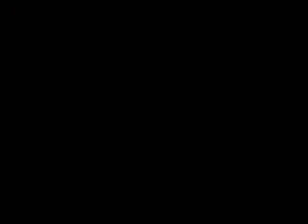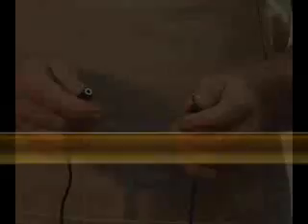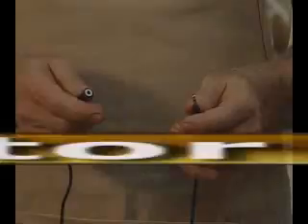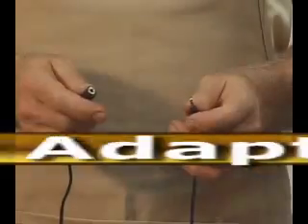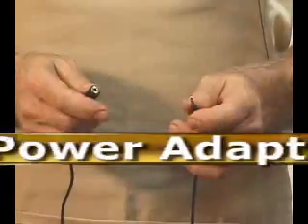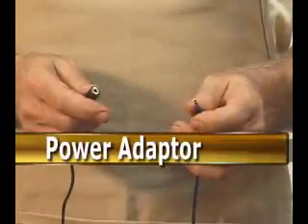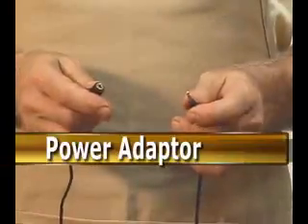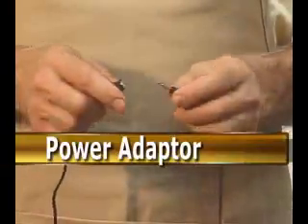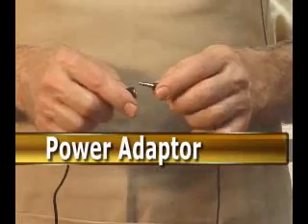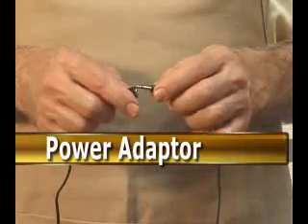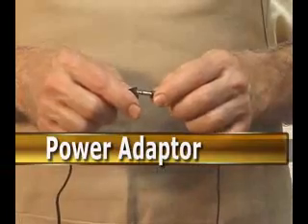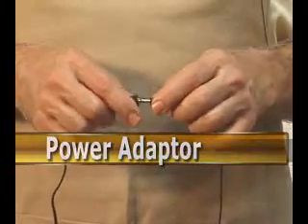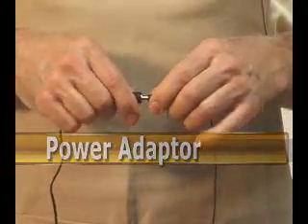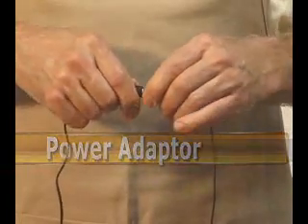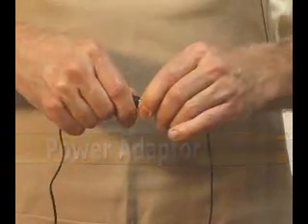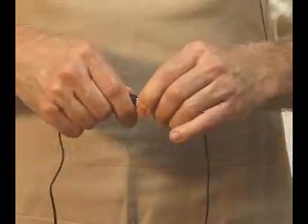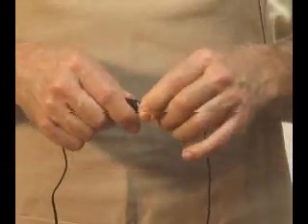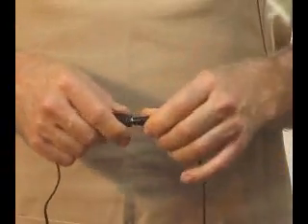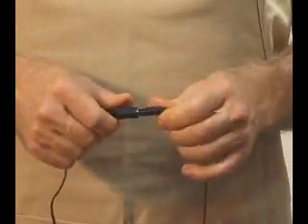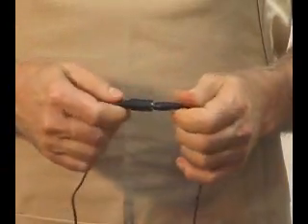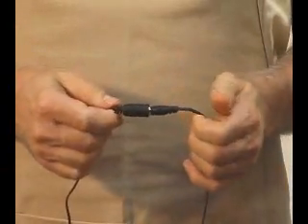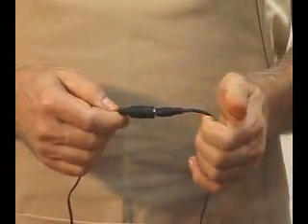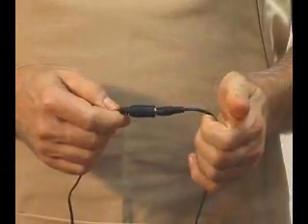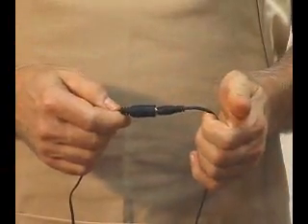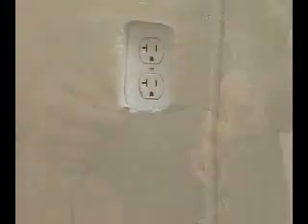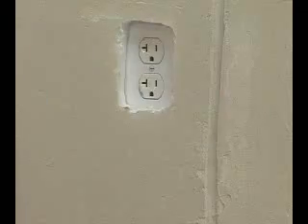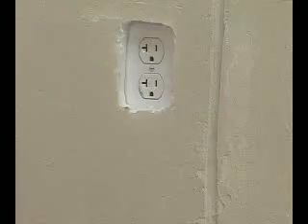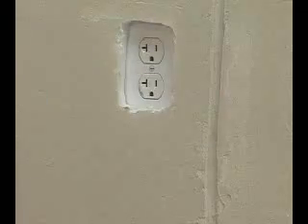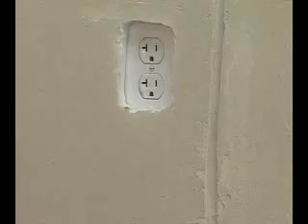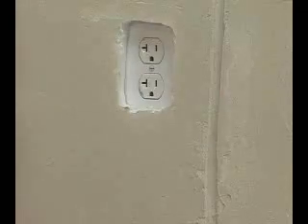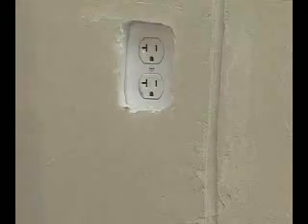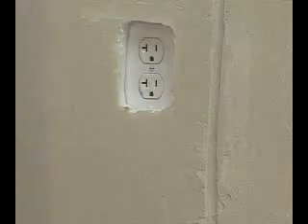Plug the hot knife into the AC power supply. Plug the power adapter into the wall socket.